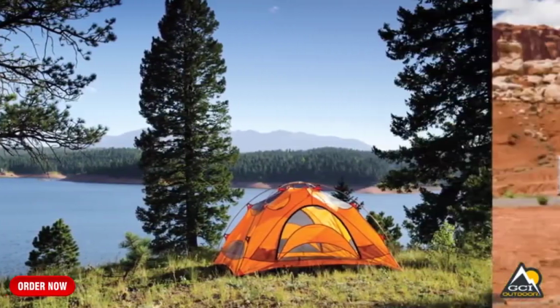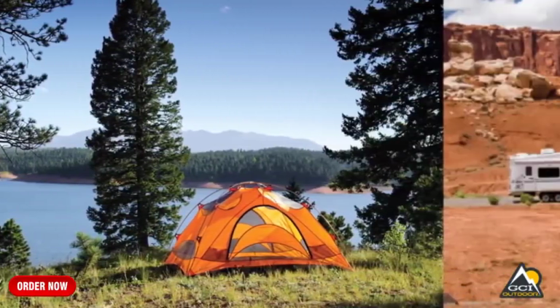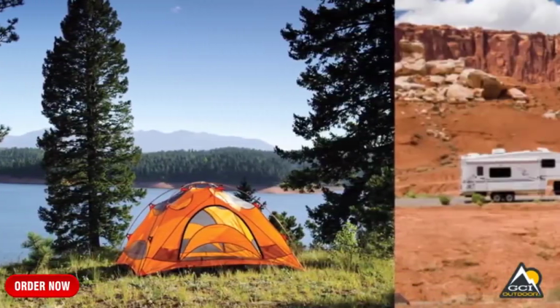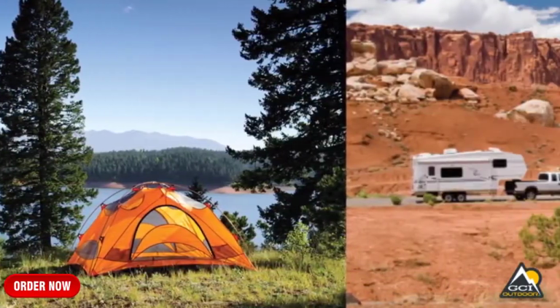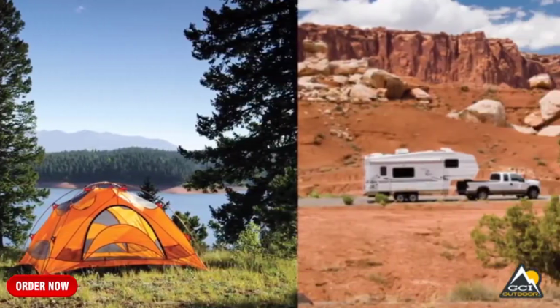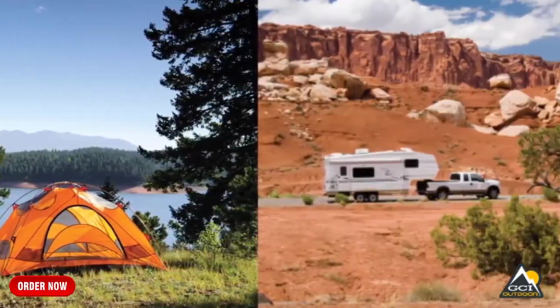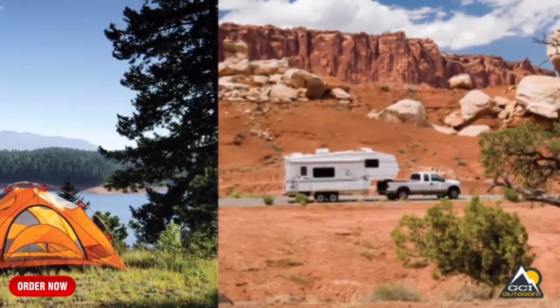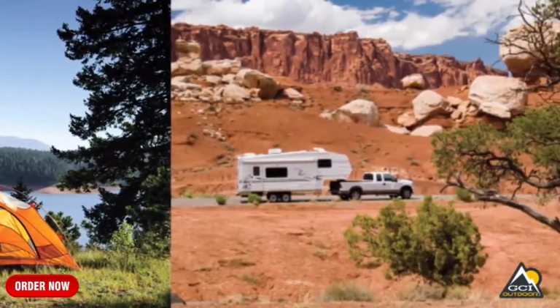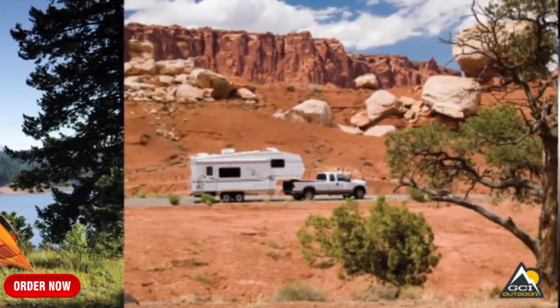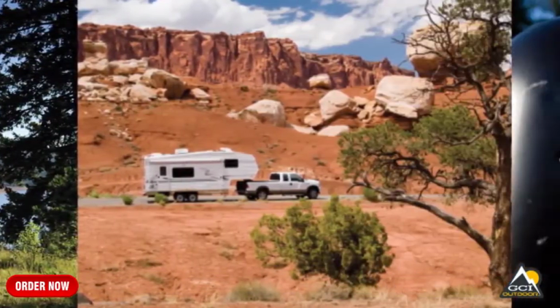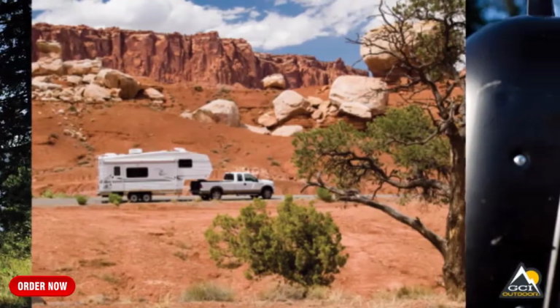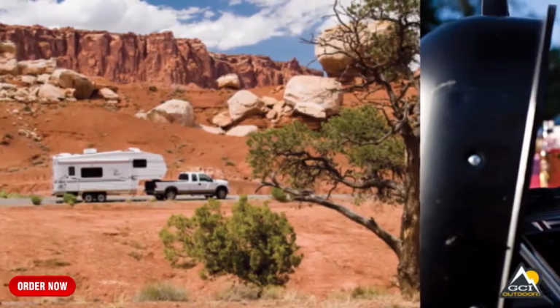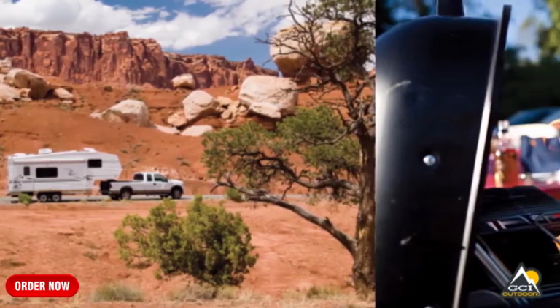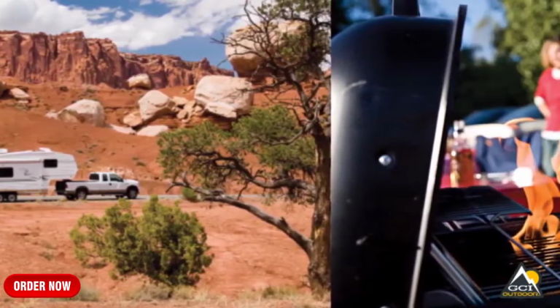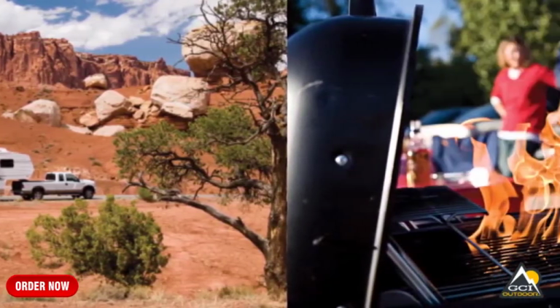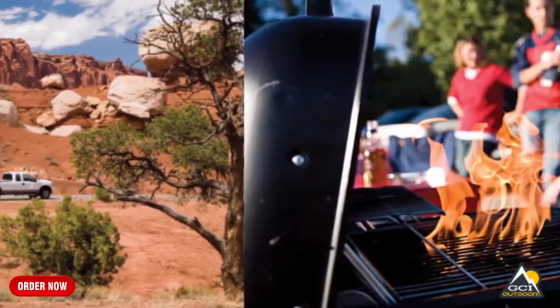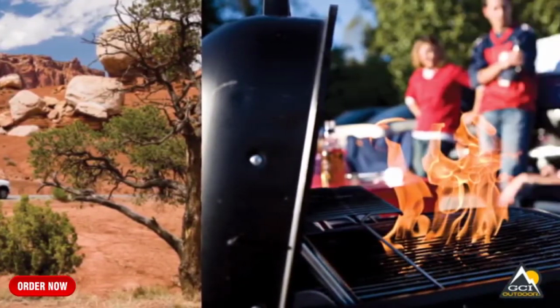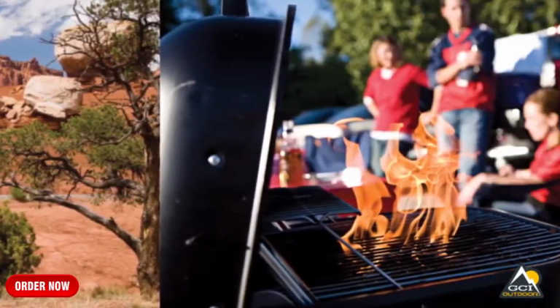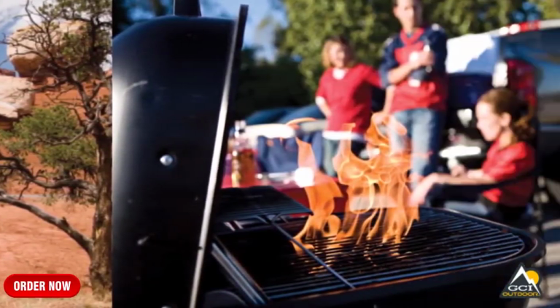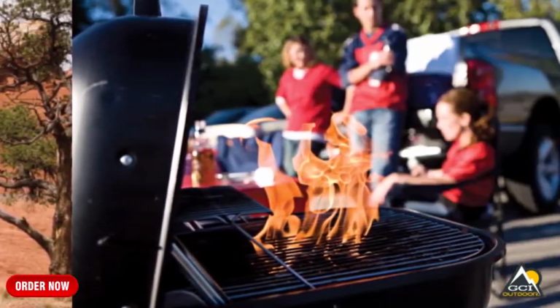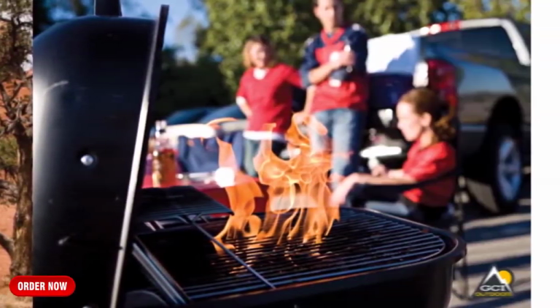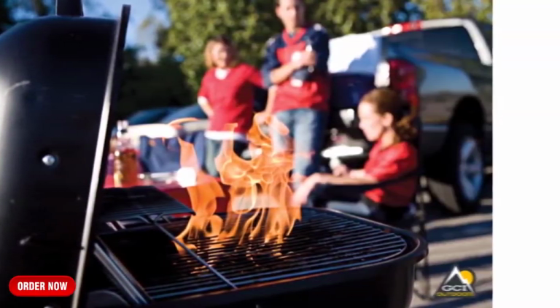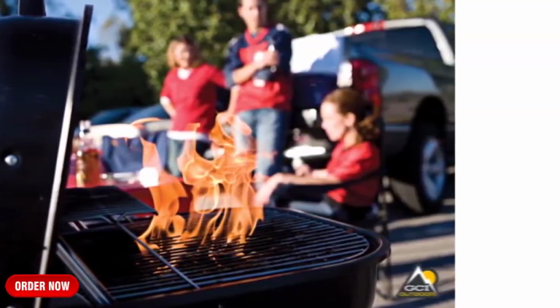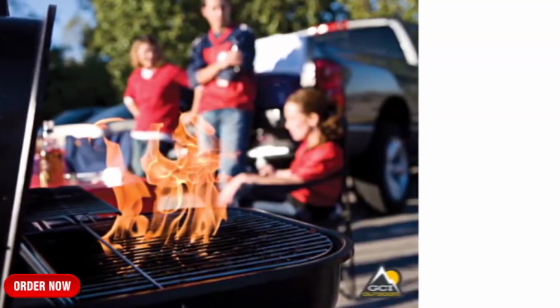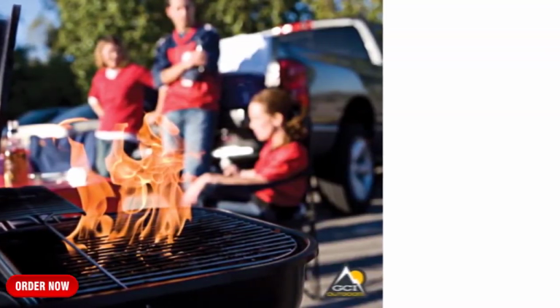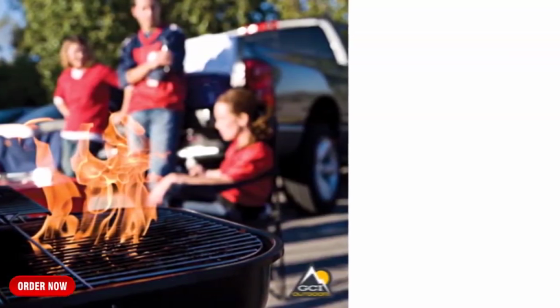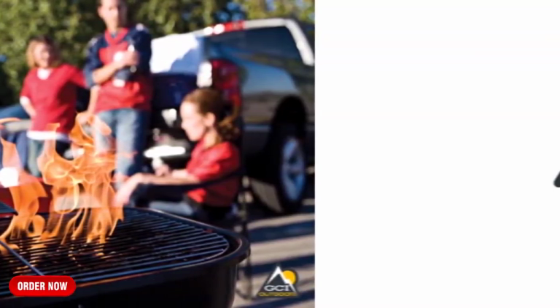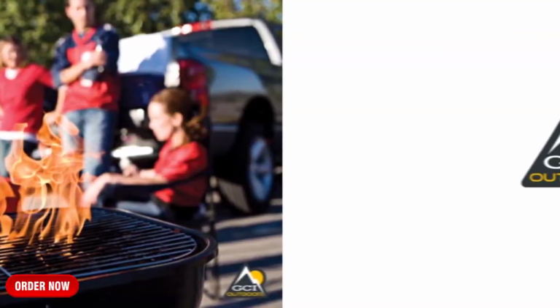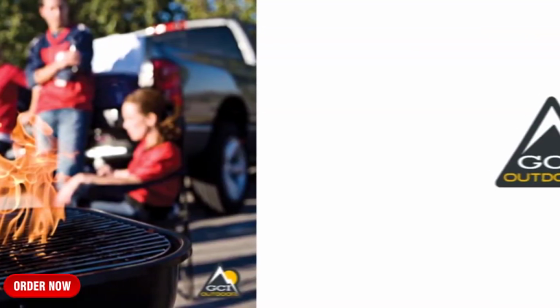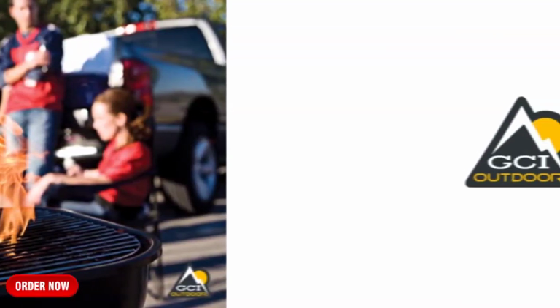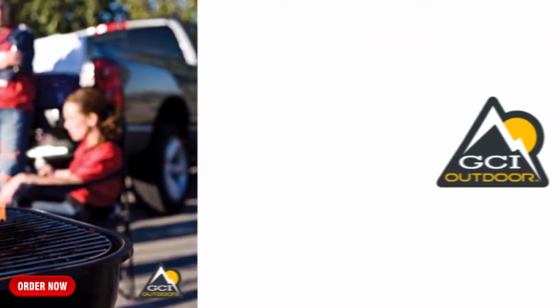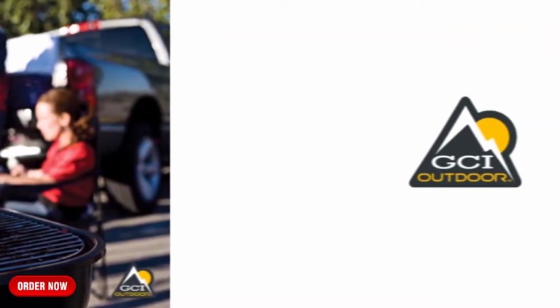The Freestyle Rocker is ideal for camping, RVs, tailgating, music festivals, watching sports, and any outdoor activity.